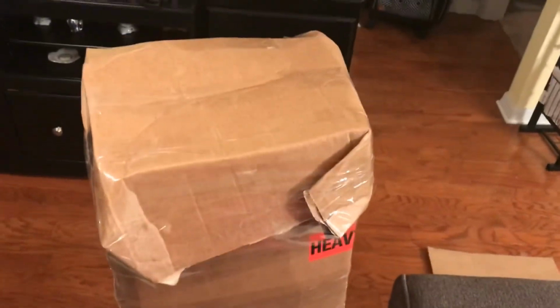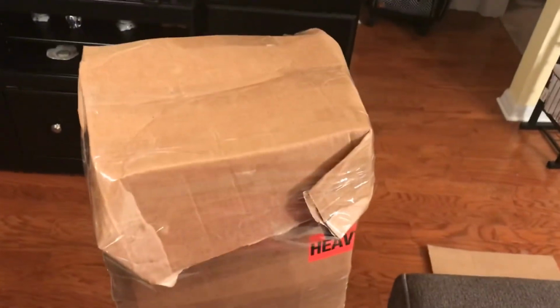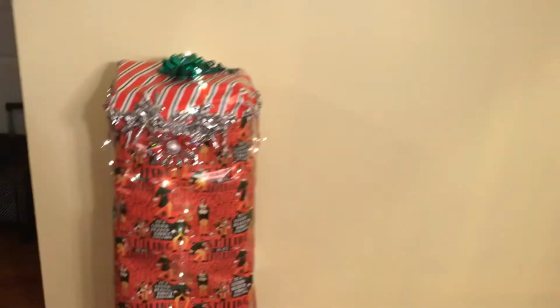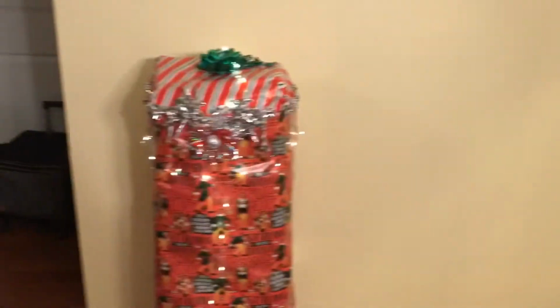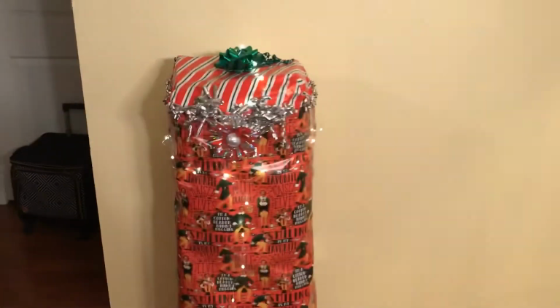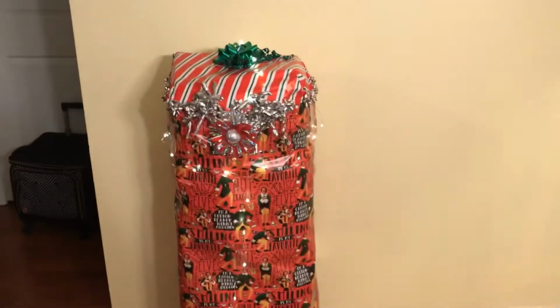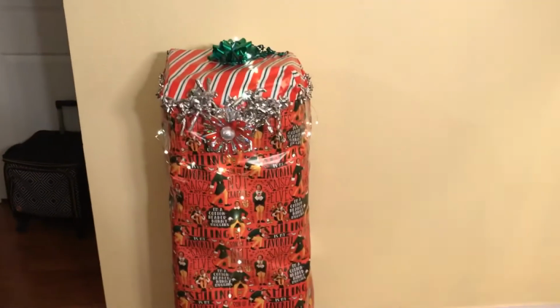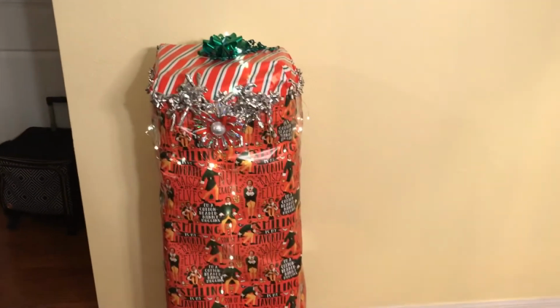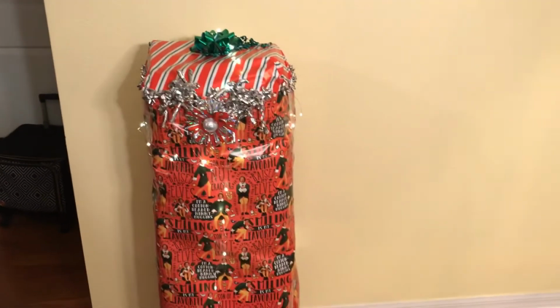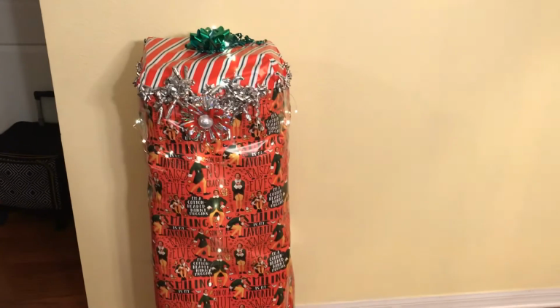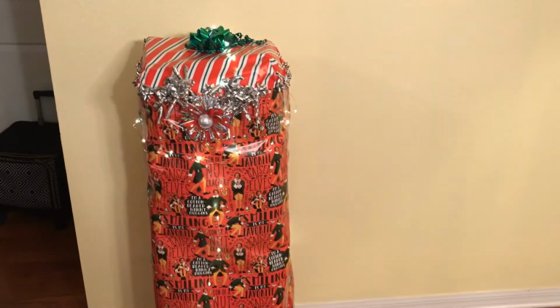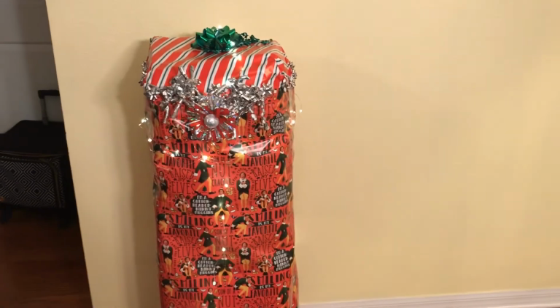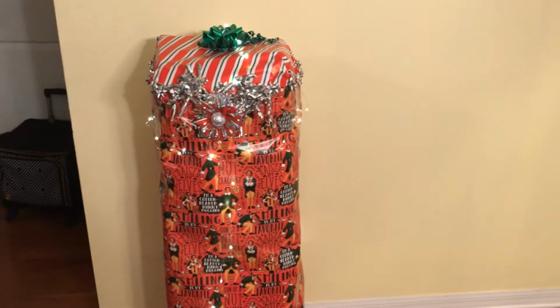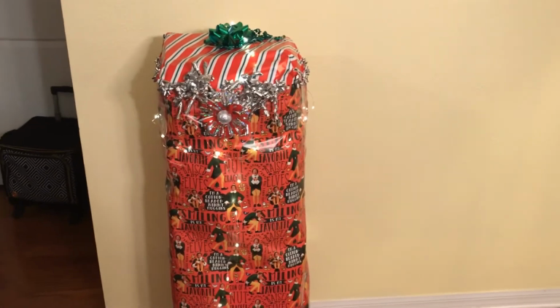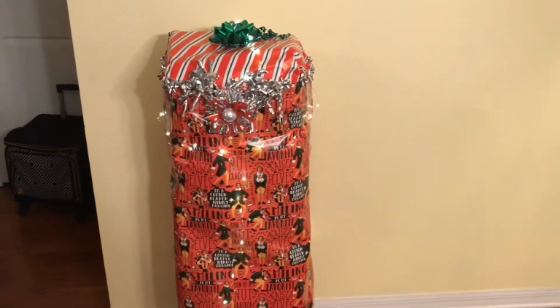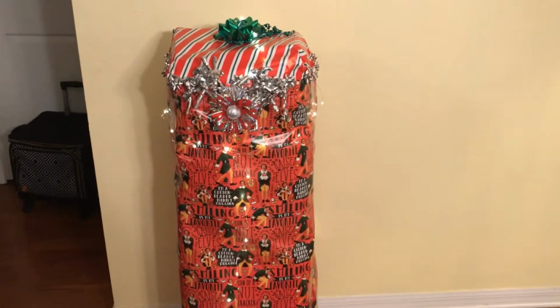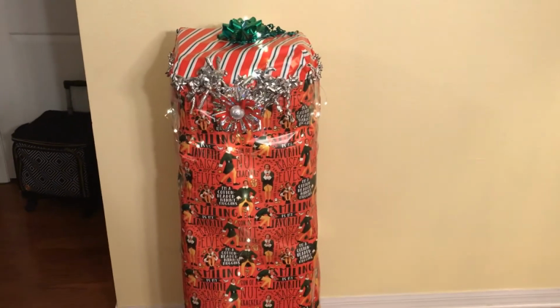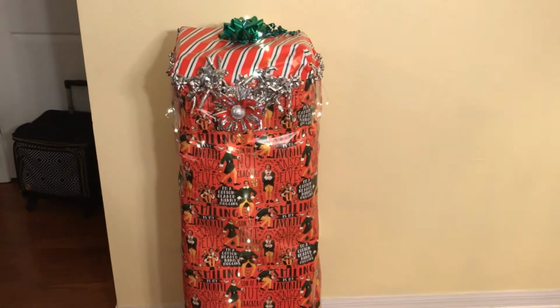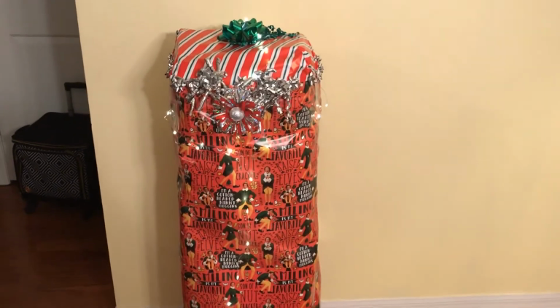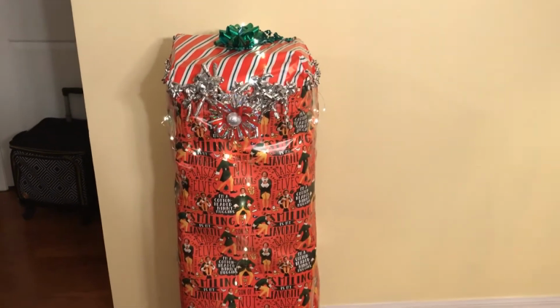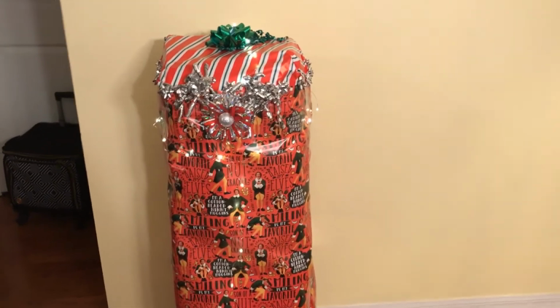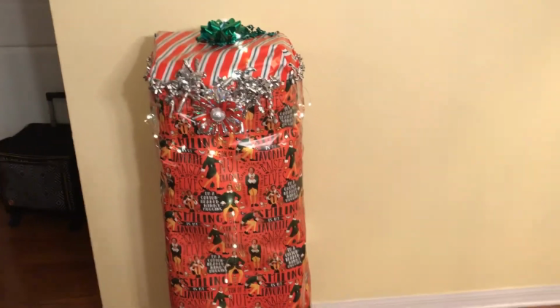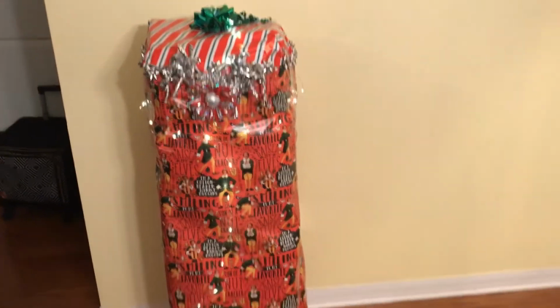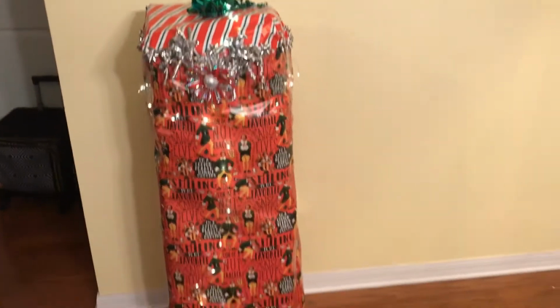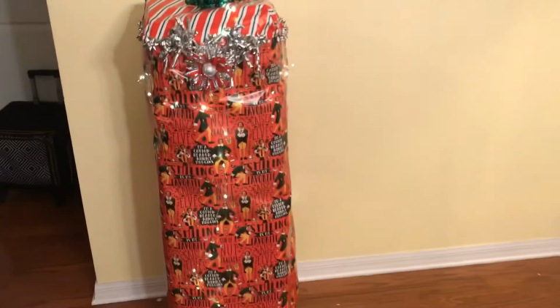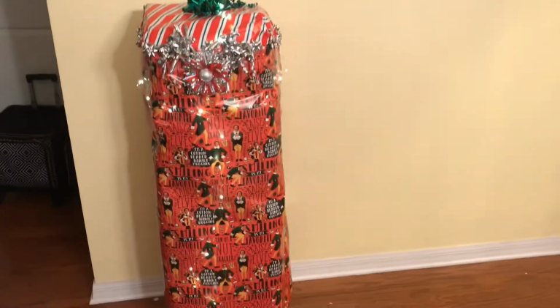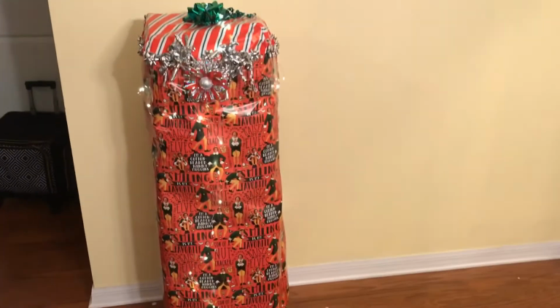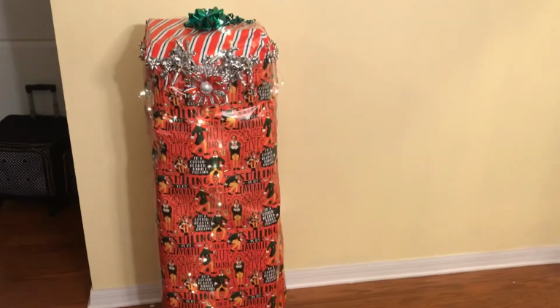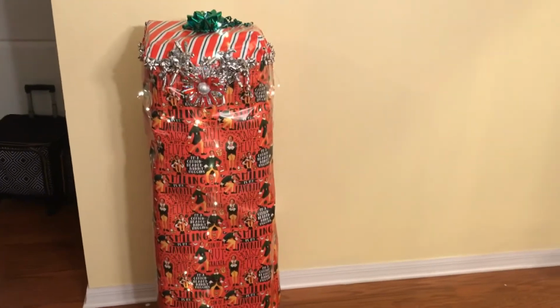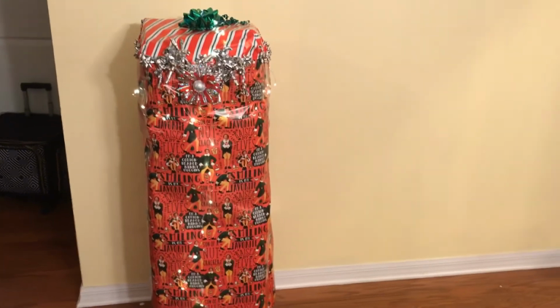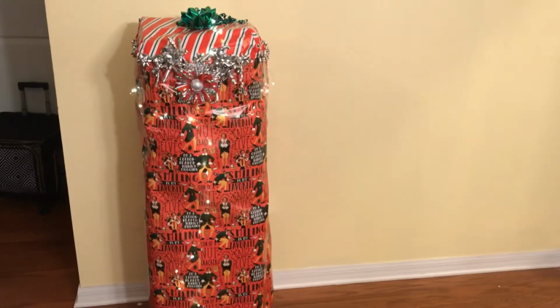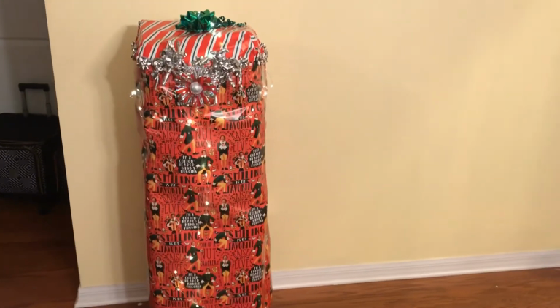There you go. Three hours later, two Amazon Prime boxes later. I thought it was only going to take one, but it took two.